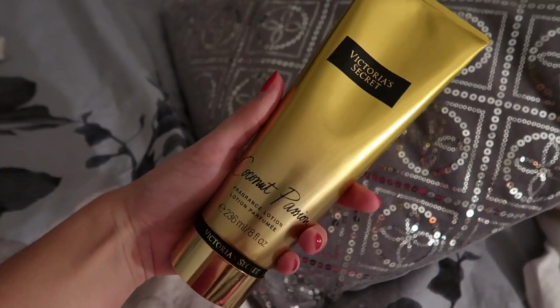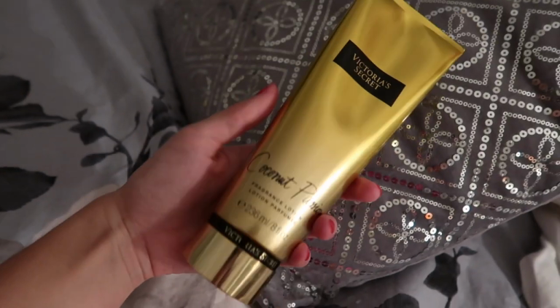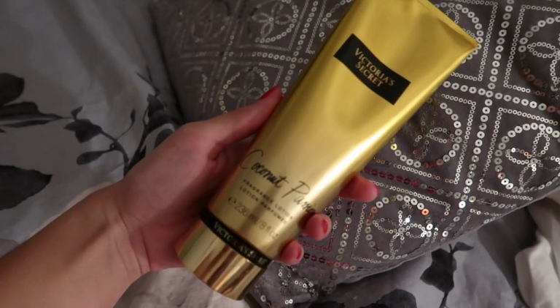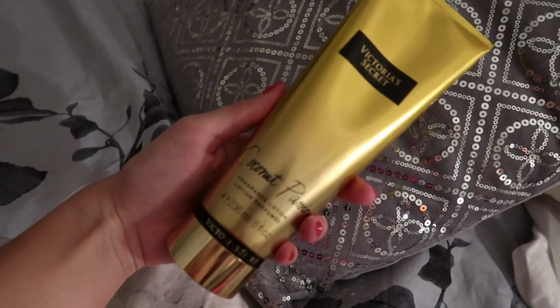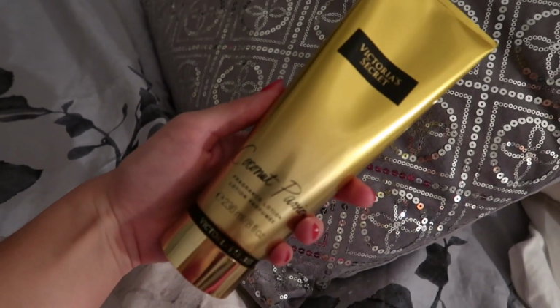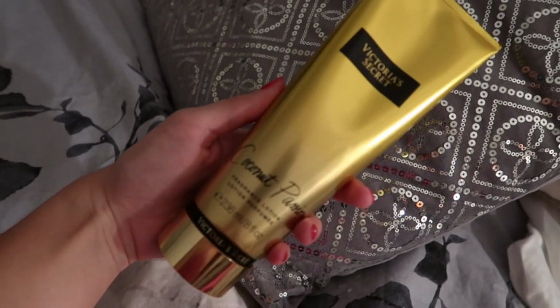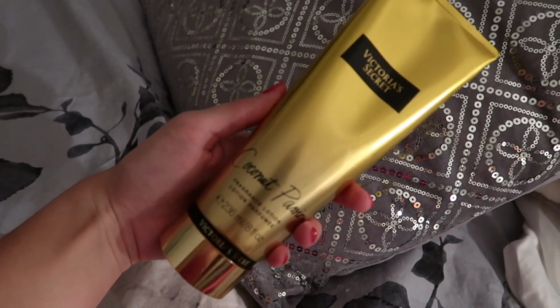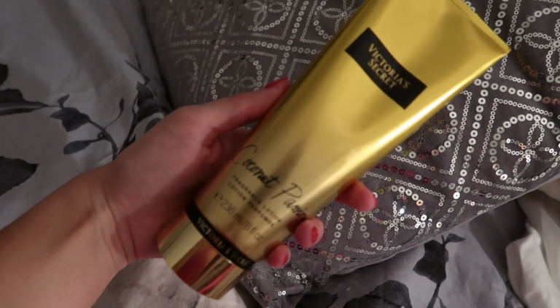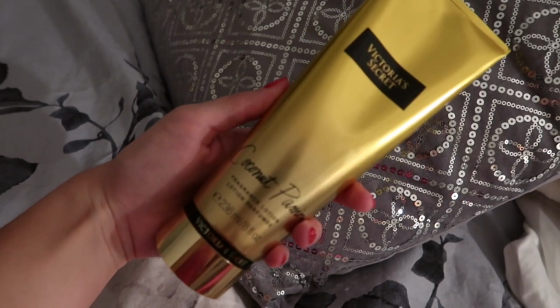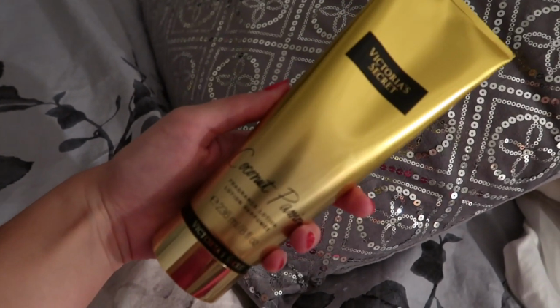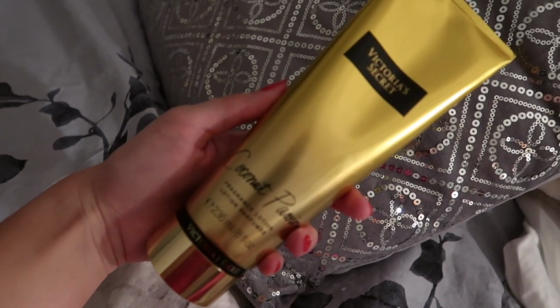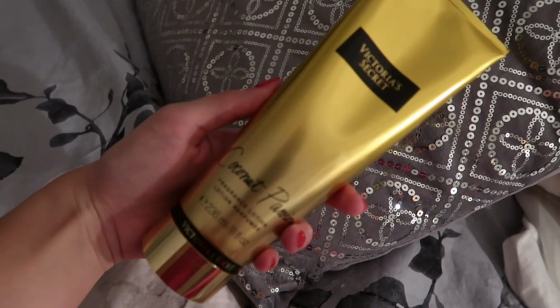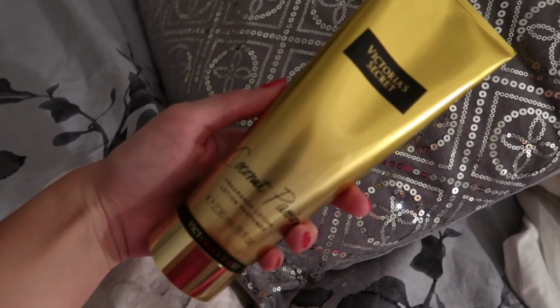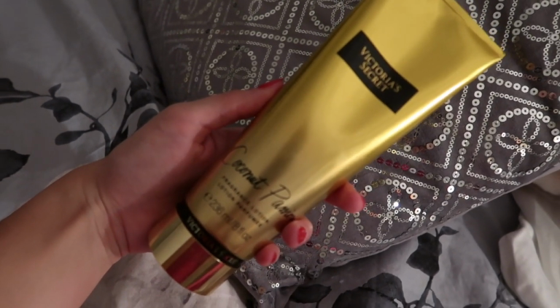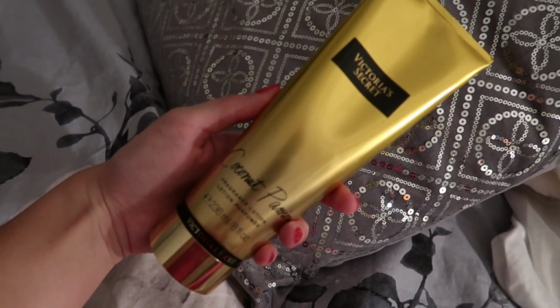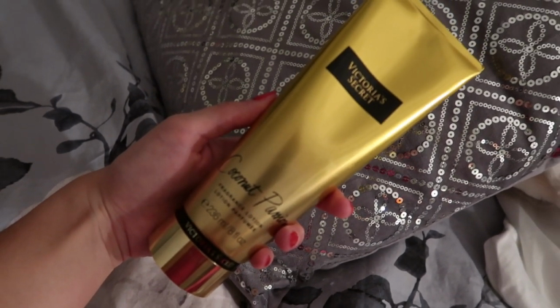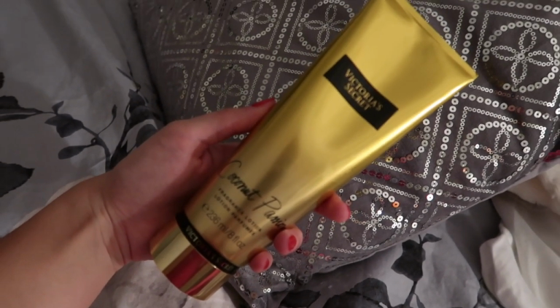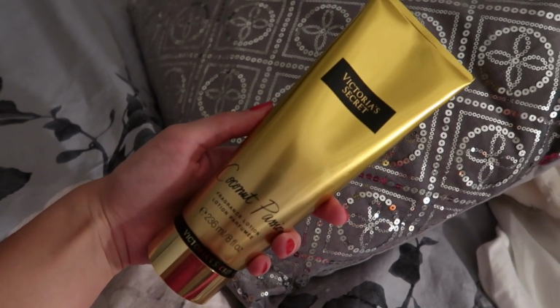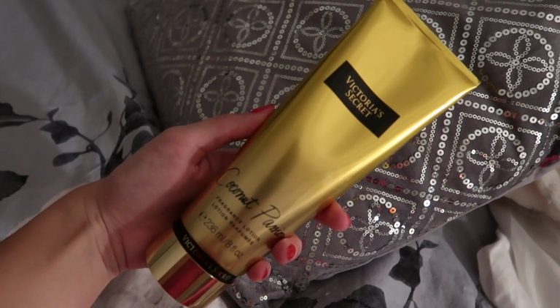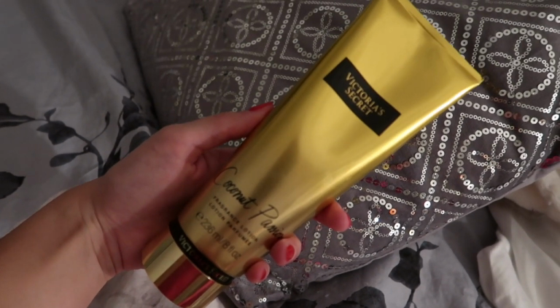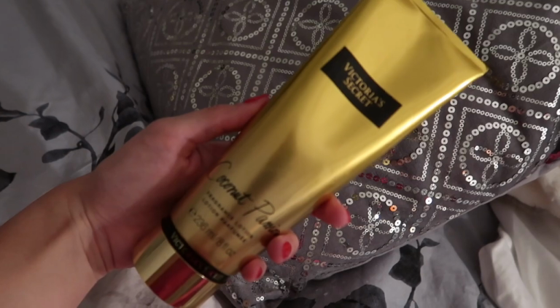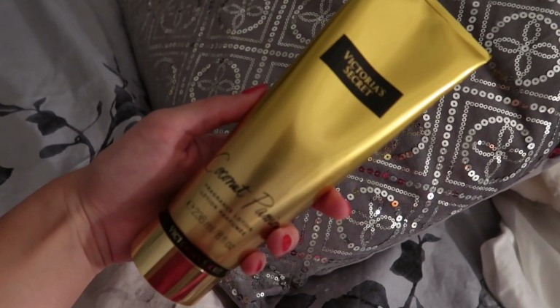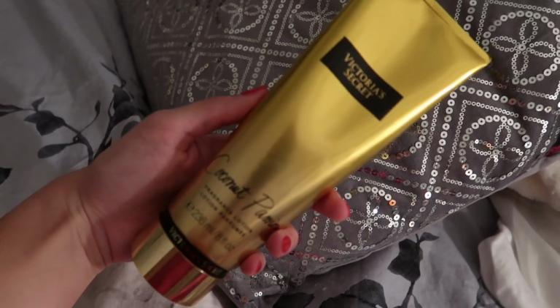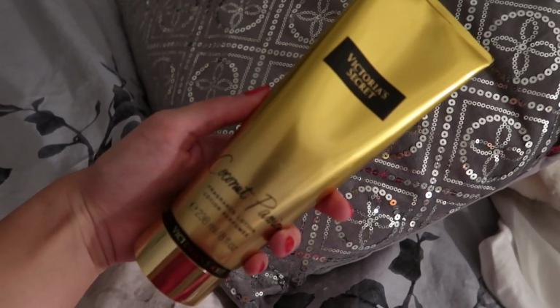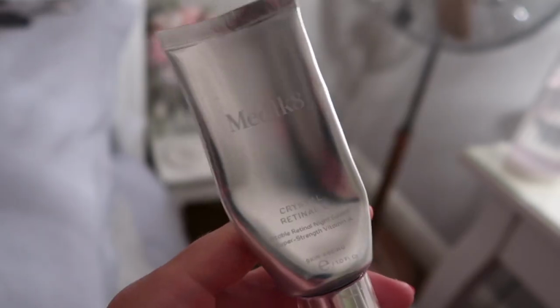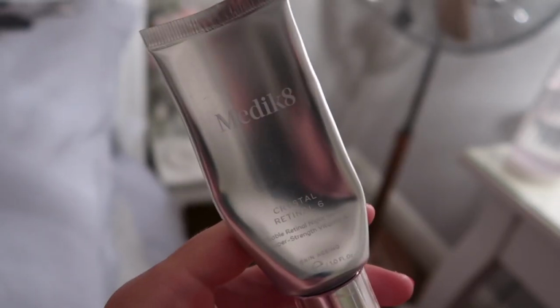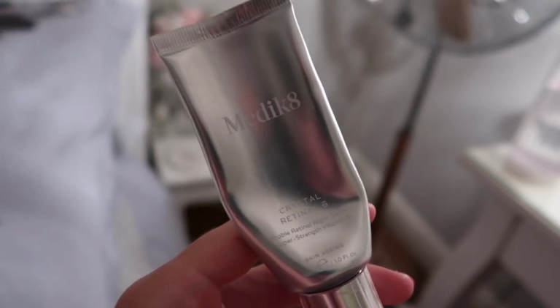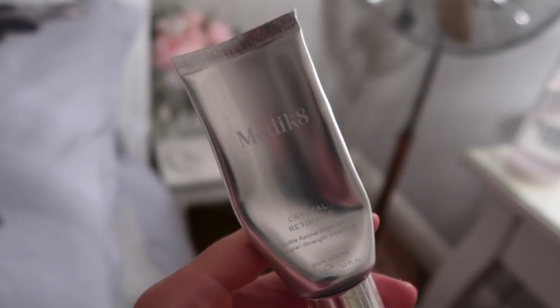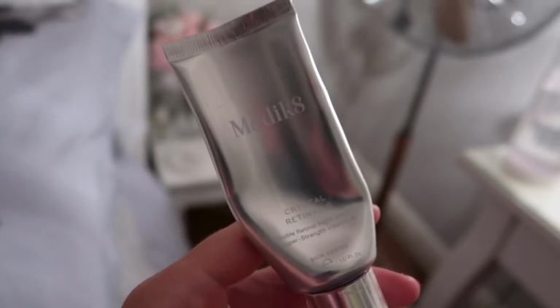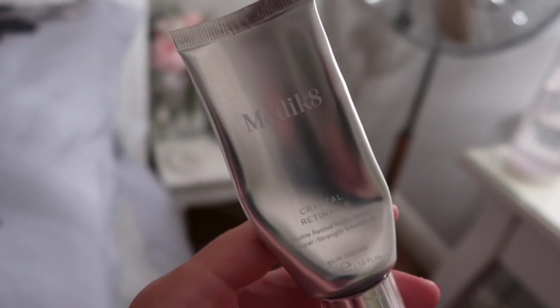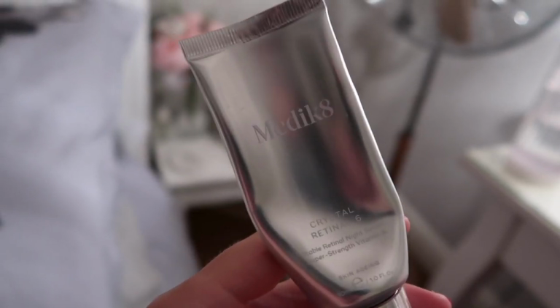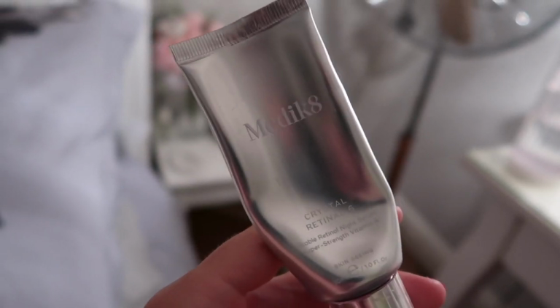Once I'm out of the bath I moisturised with this Victoria's Secret Coconut Passion body lotion. I absolutely love the smell of this.